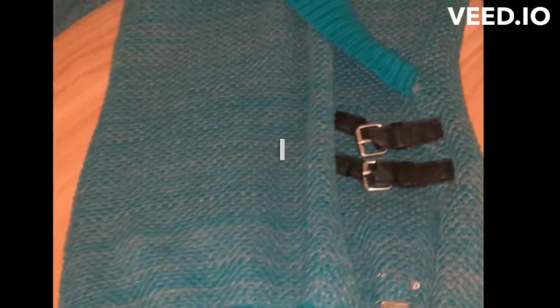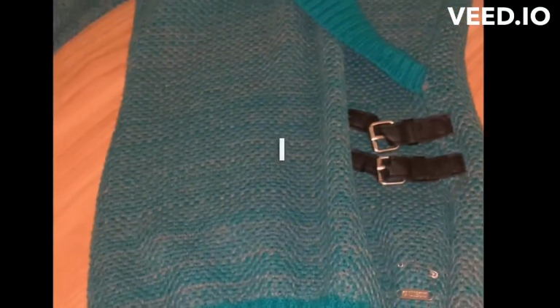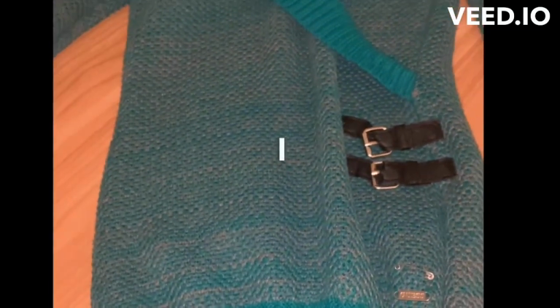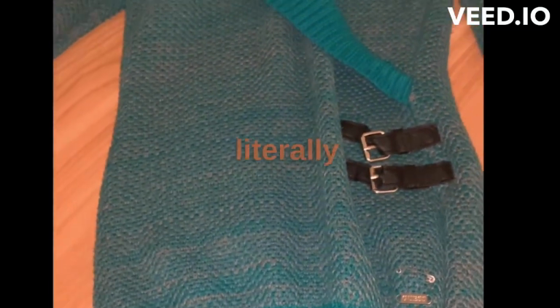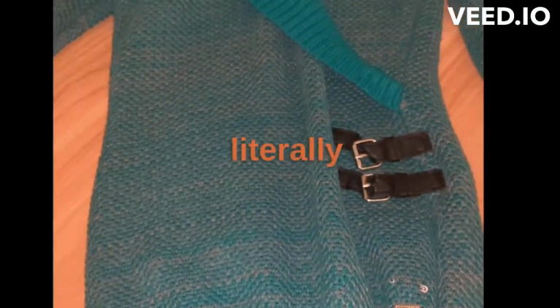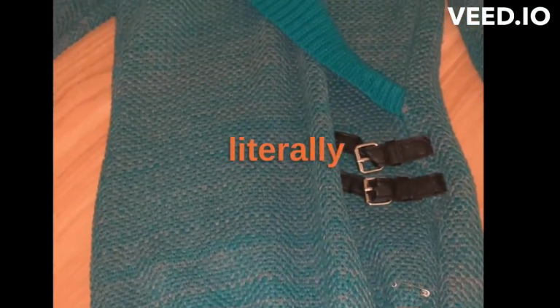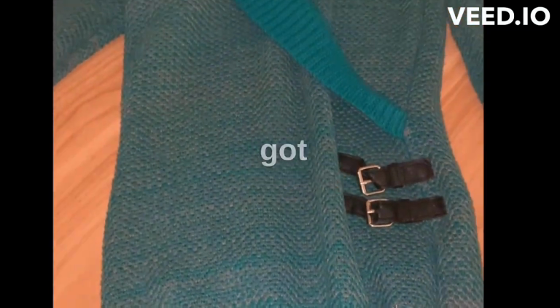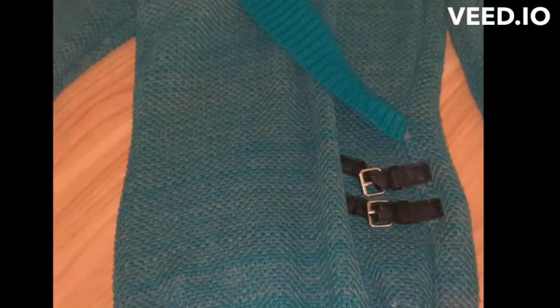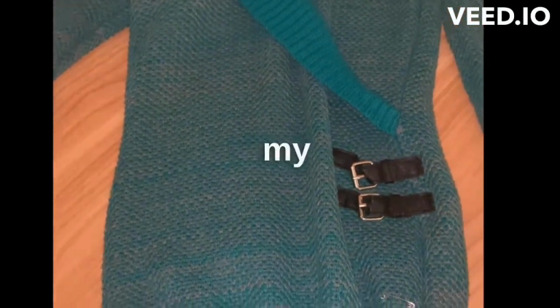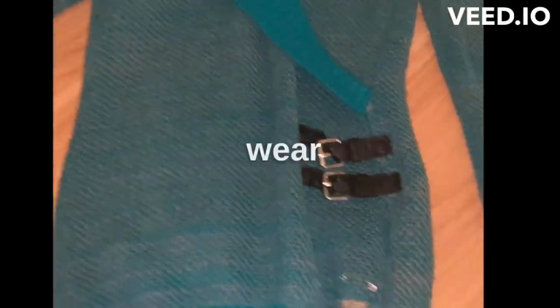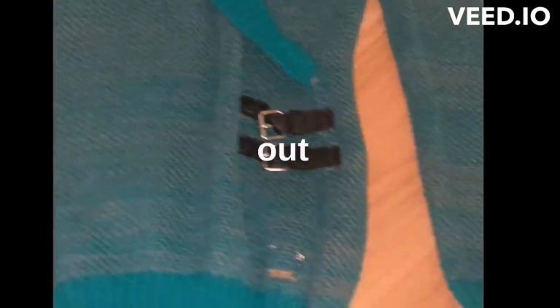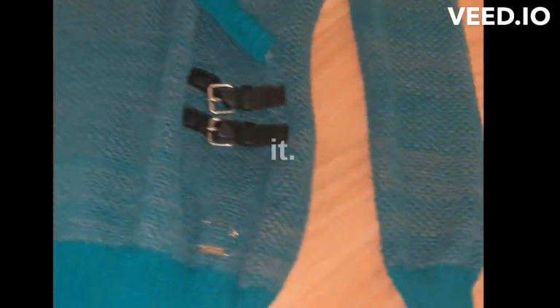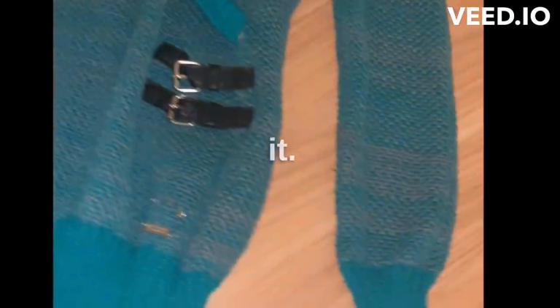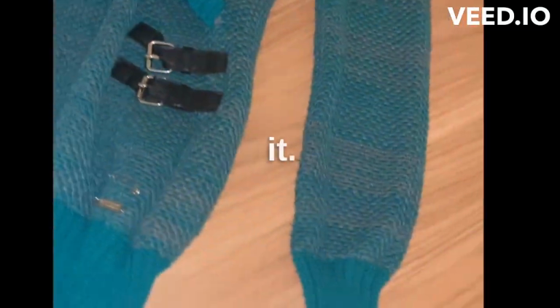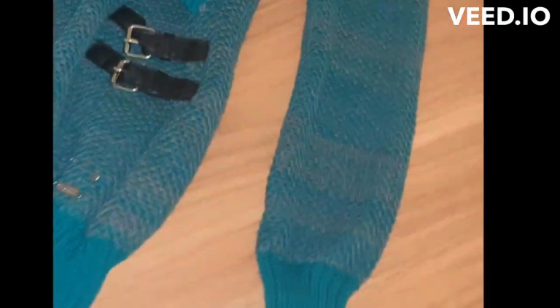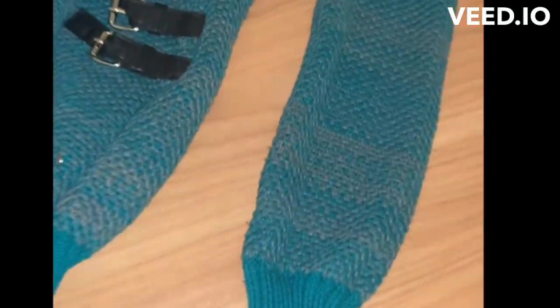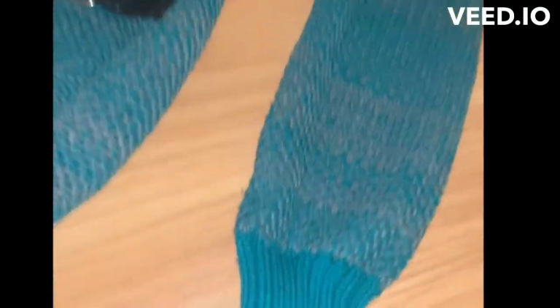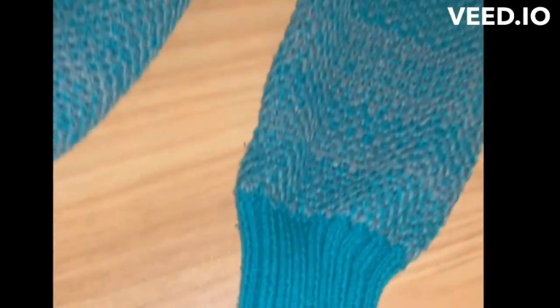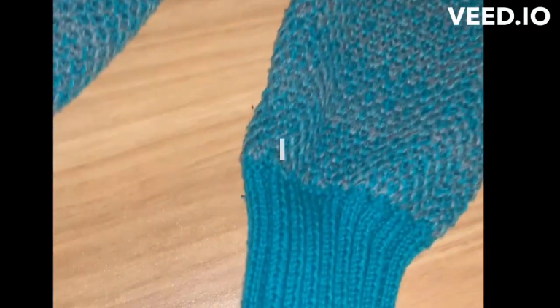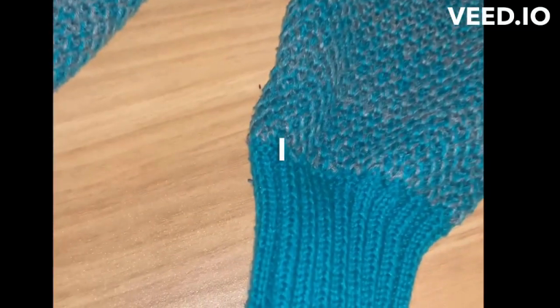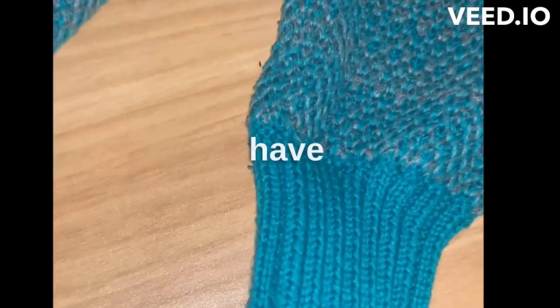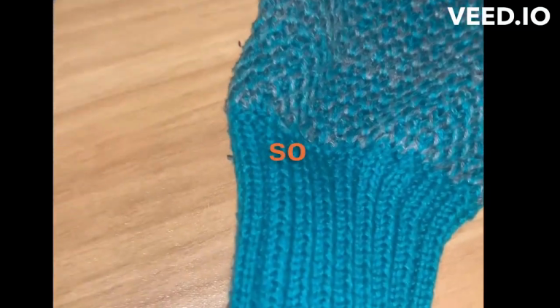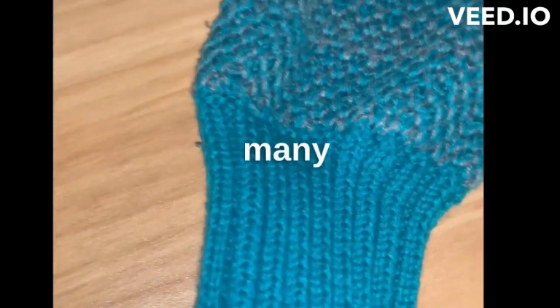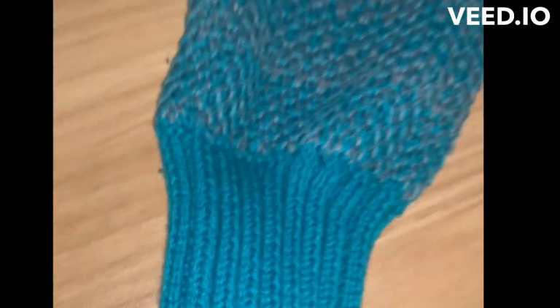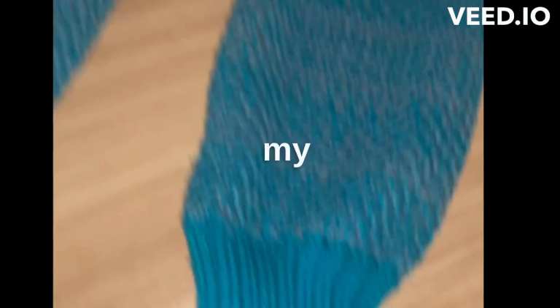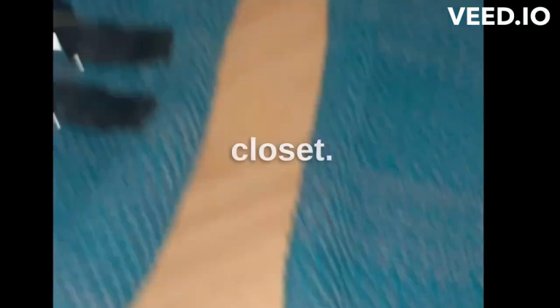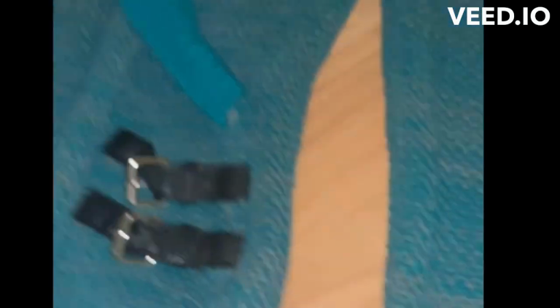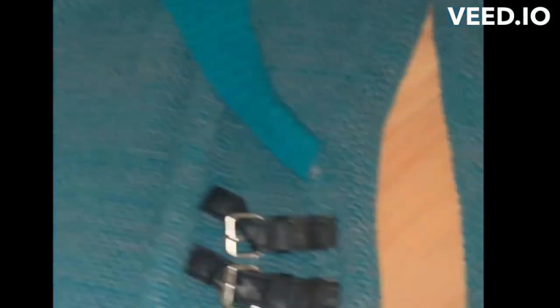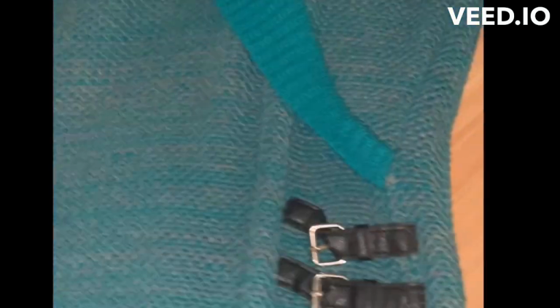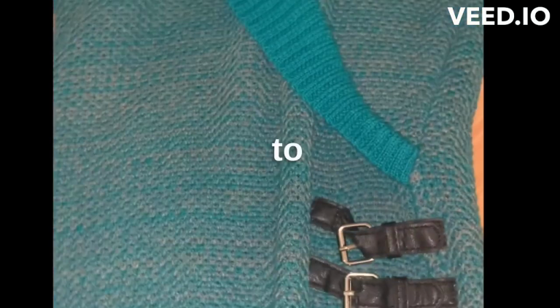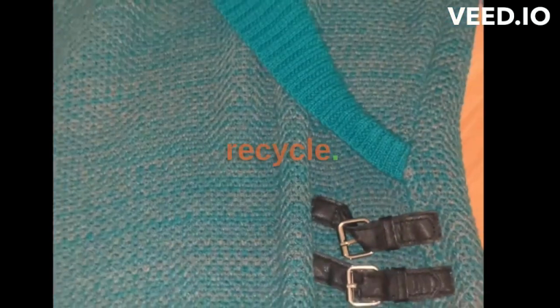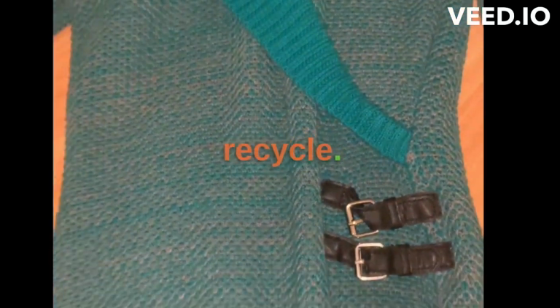I literally got my wear out of it. I have so many things in my closet — it's time to recycle.